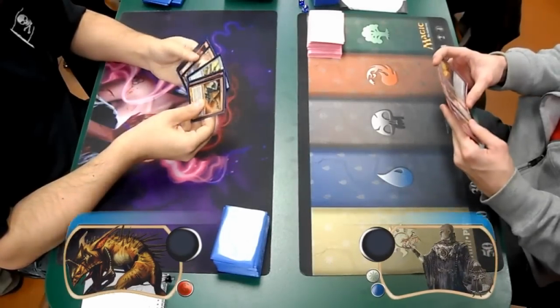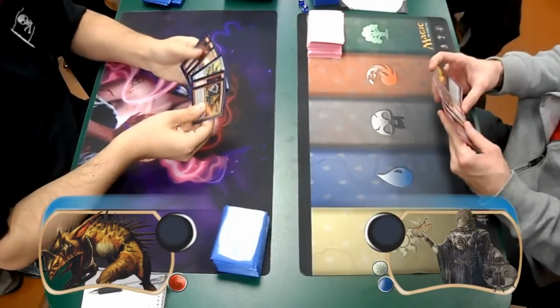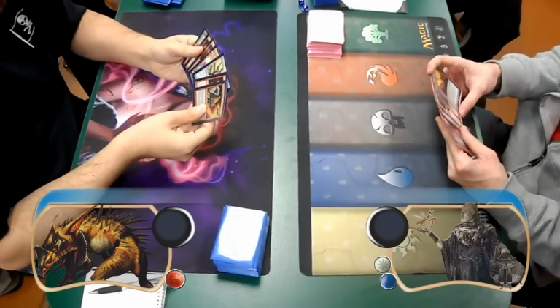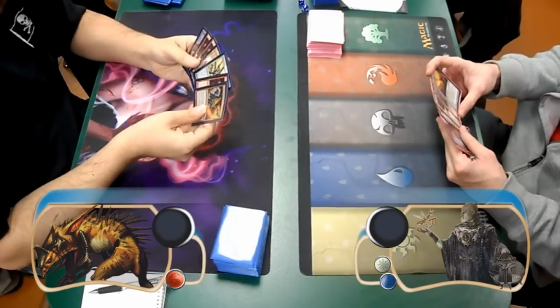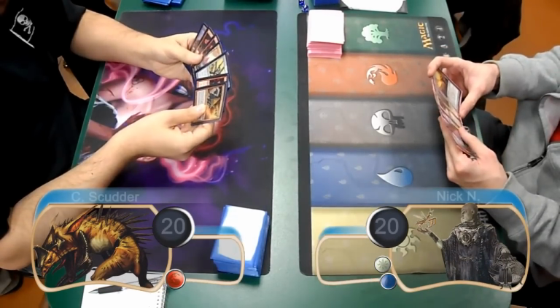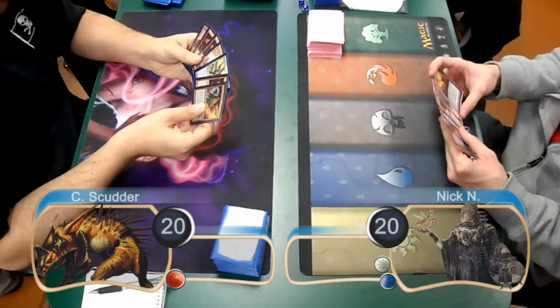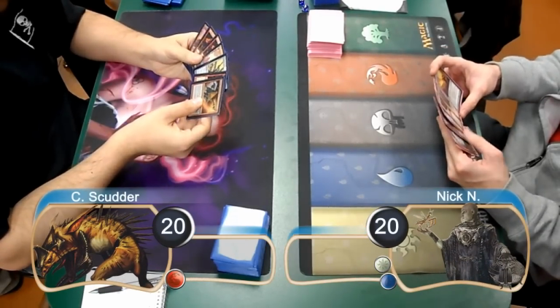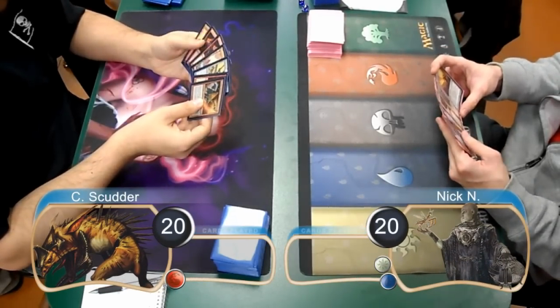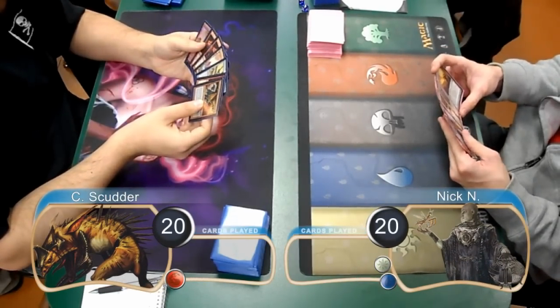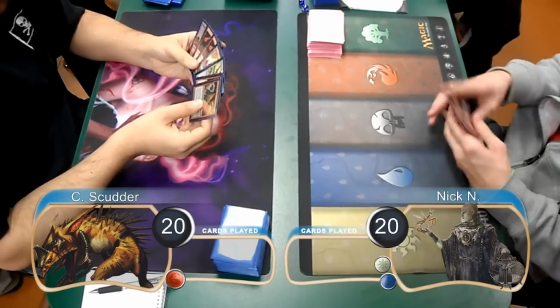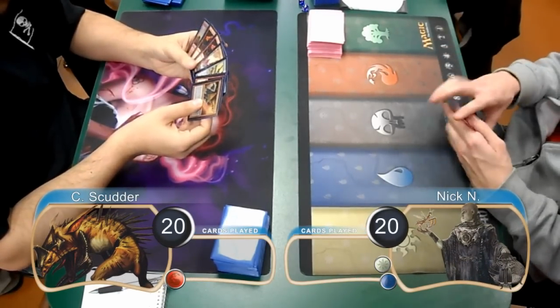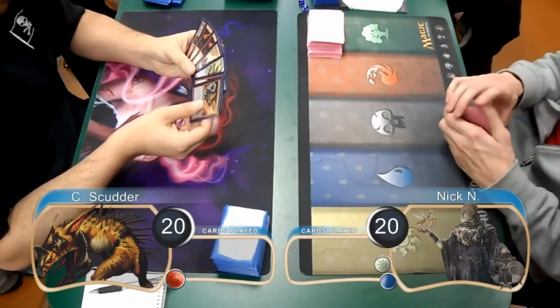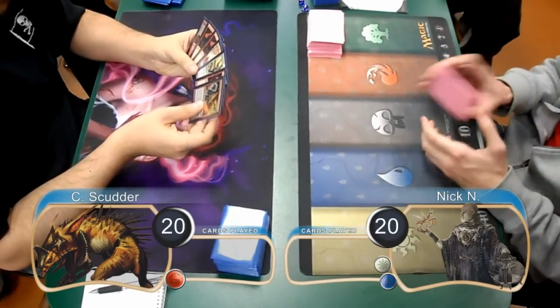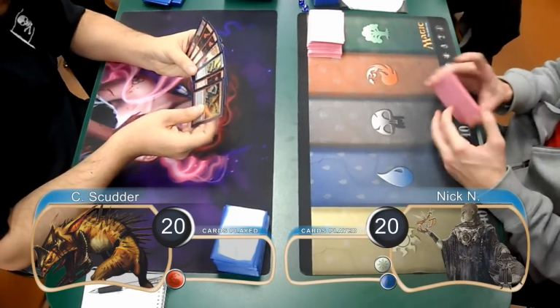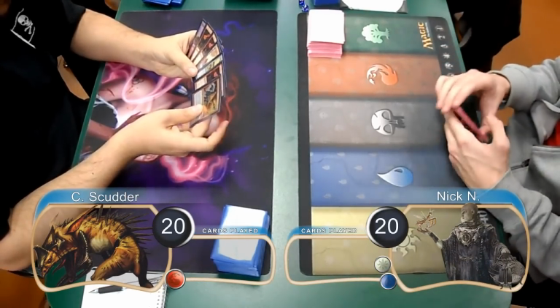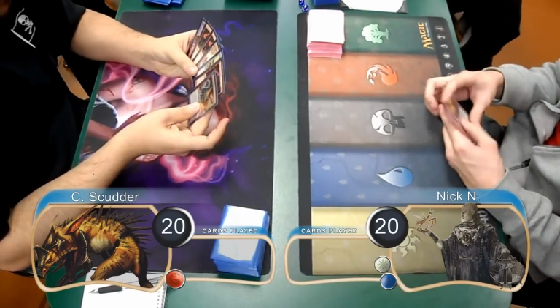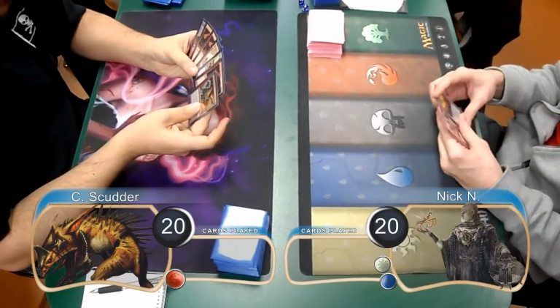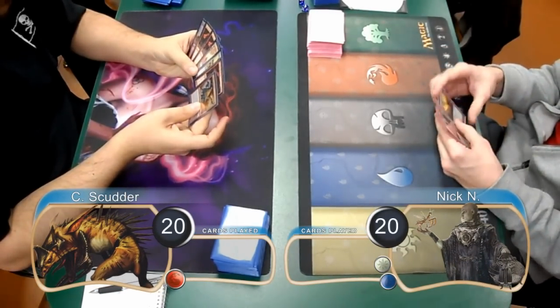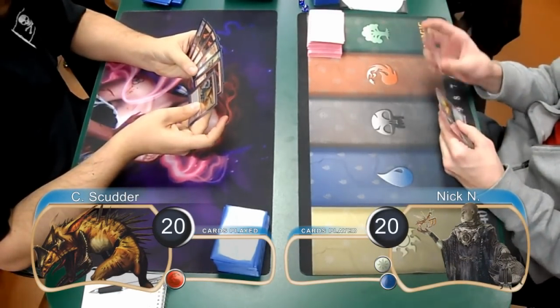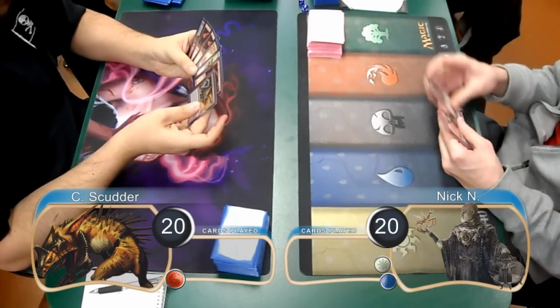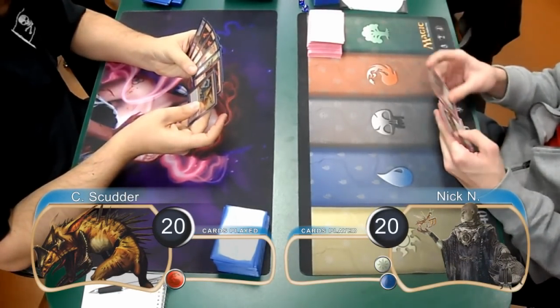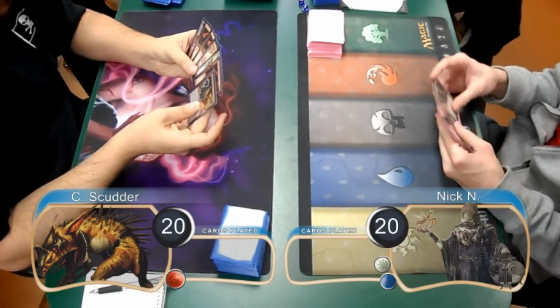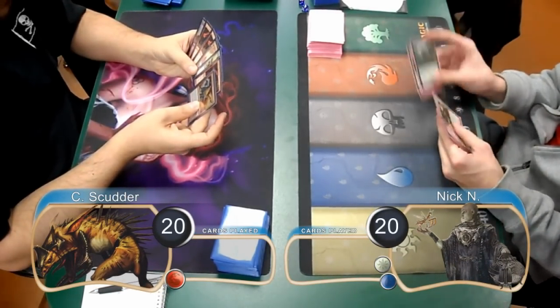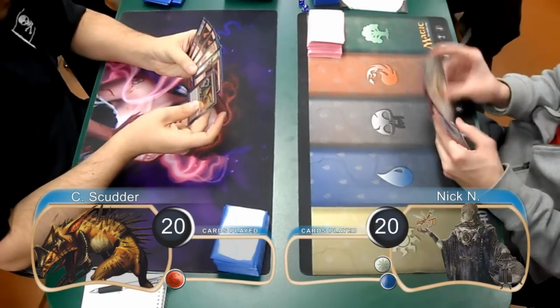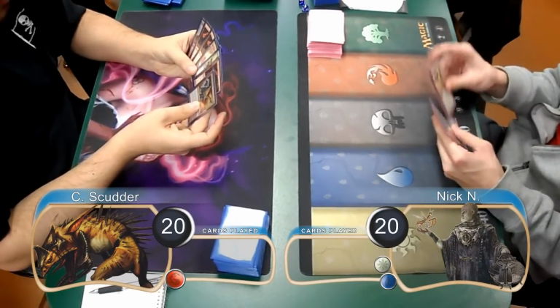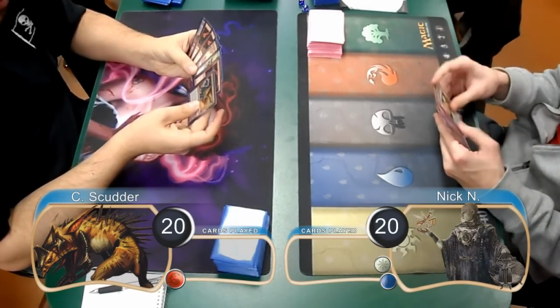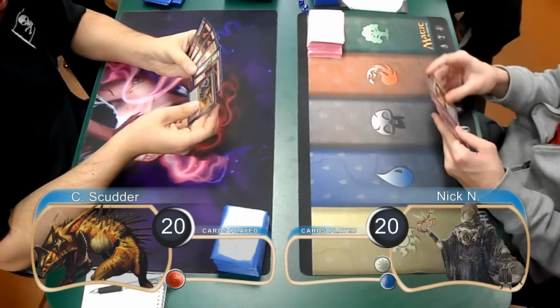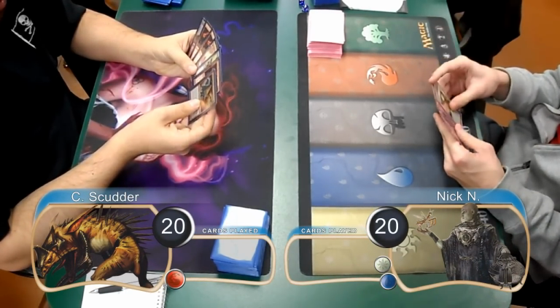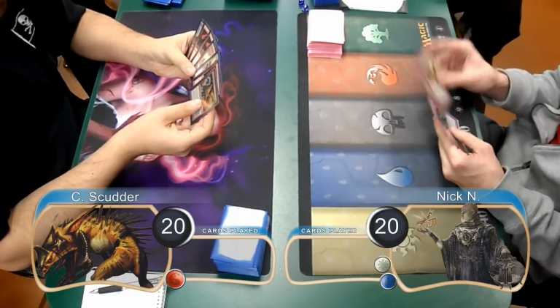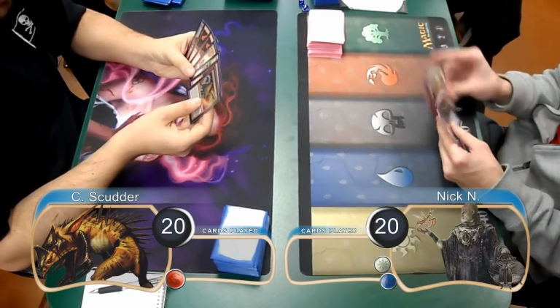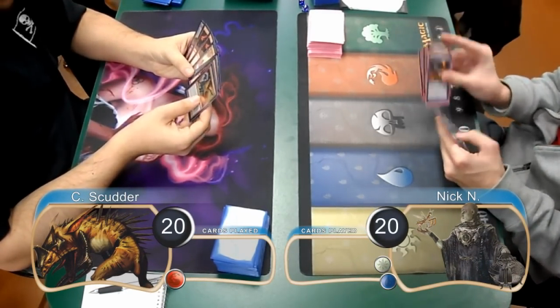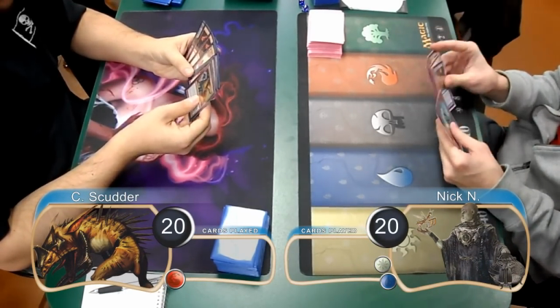This is Kevin from CLOTS Productions, and welcome back to the final game of the match between Cold Arthur Red and Blue White Pike.